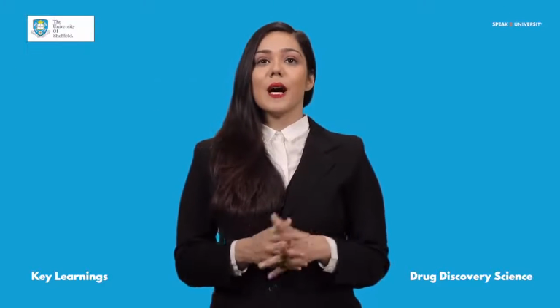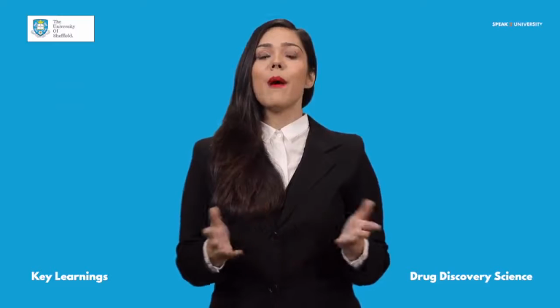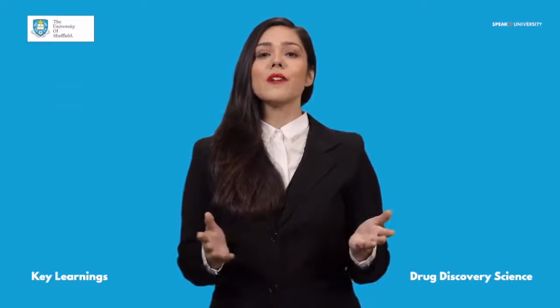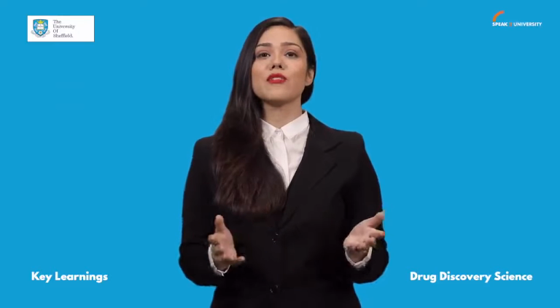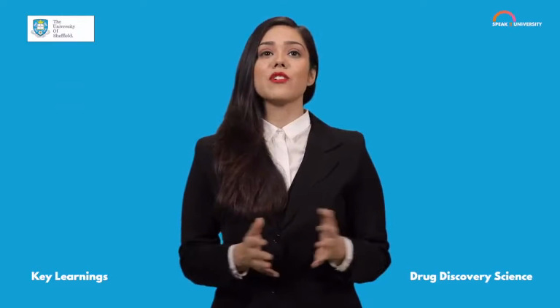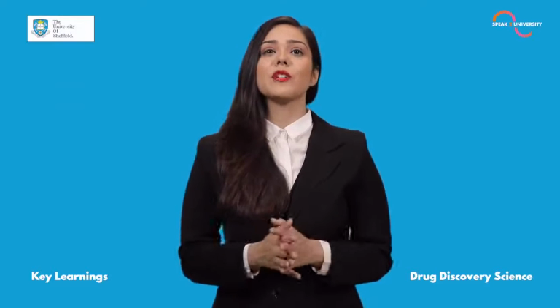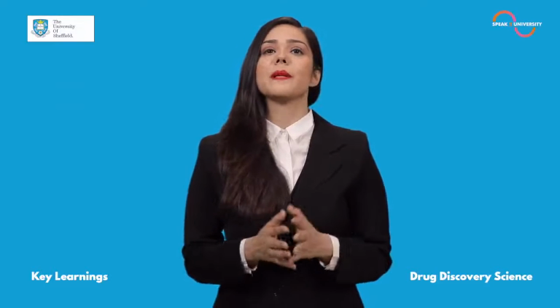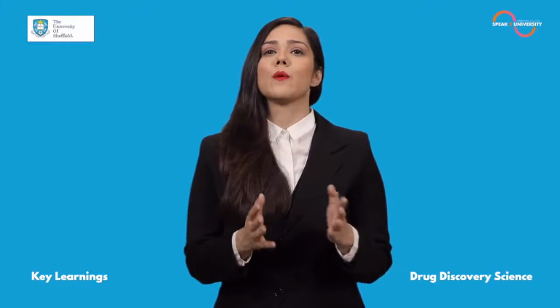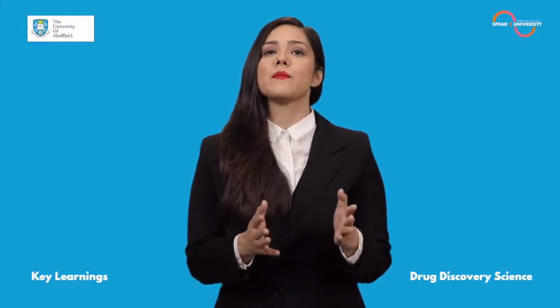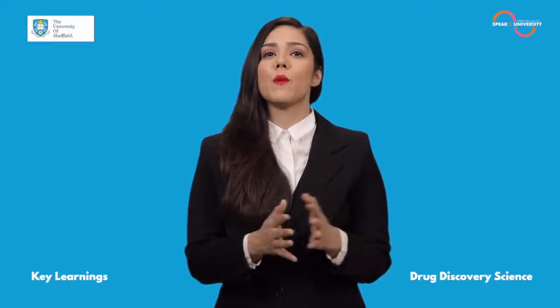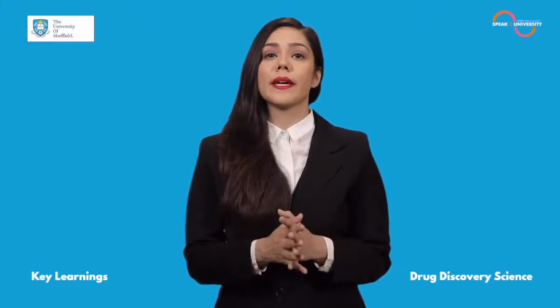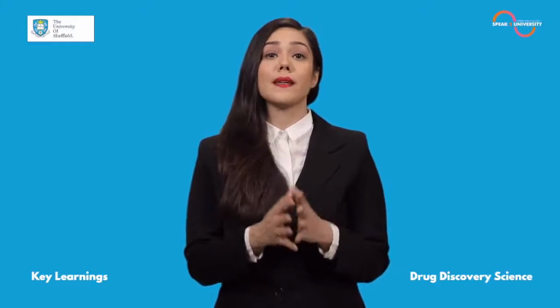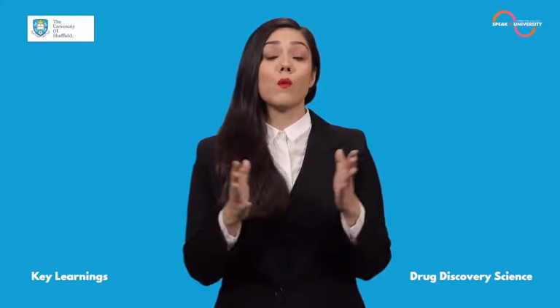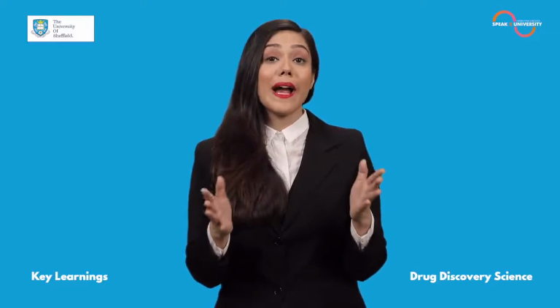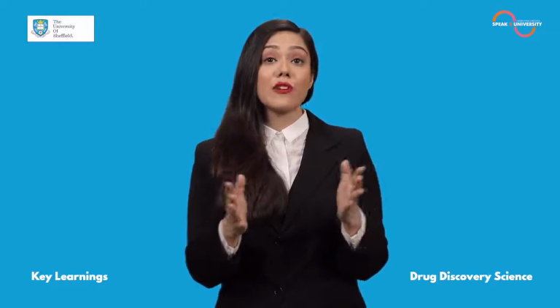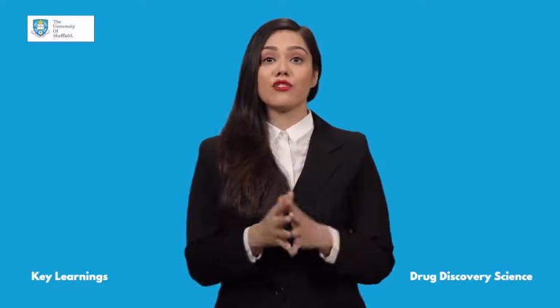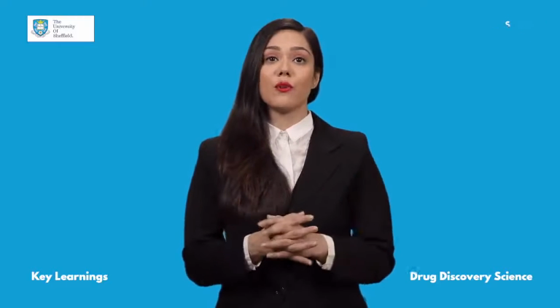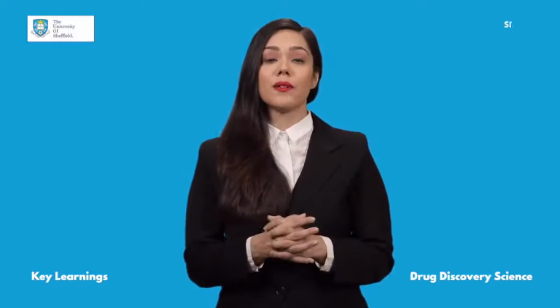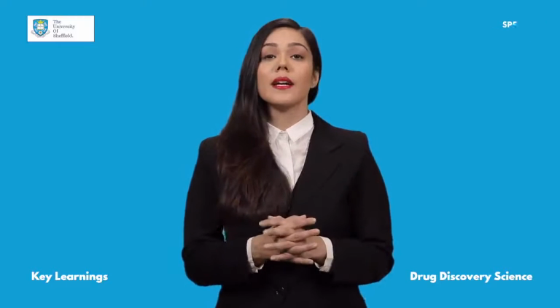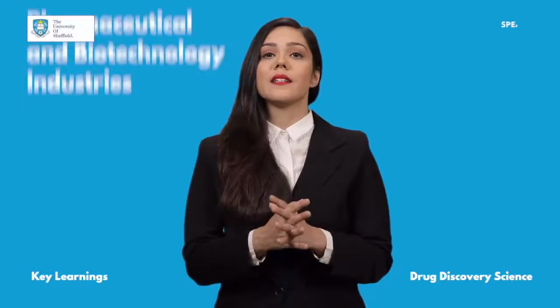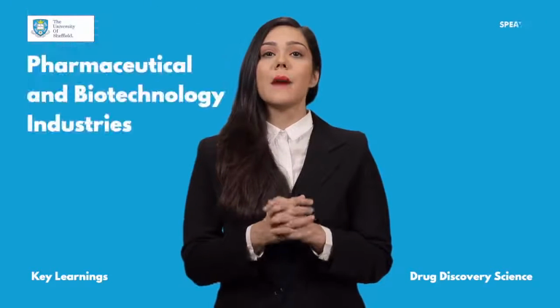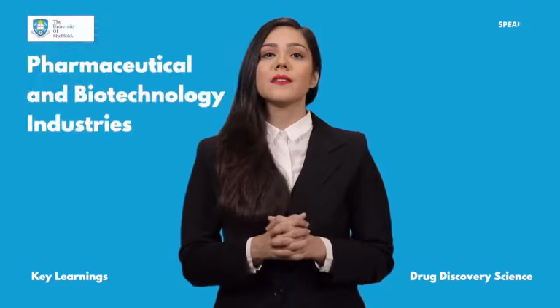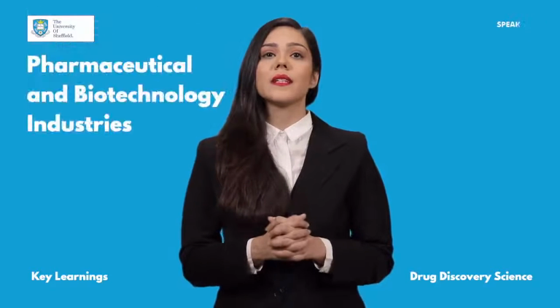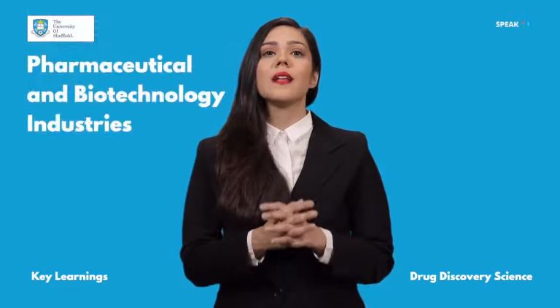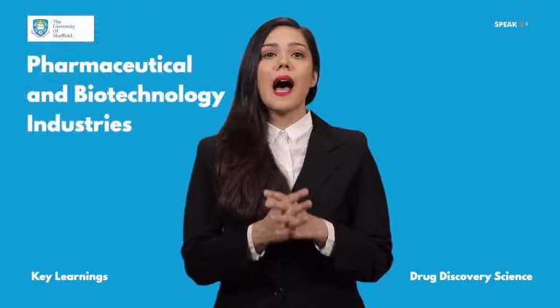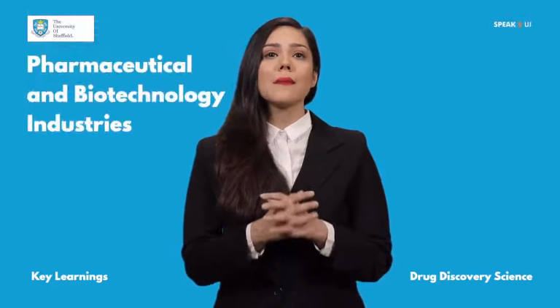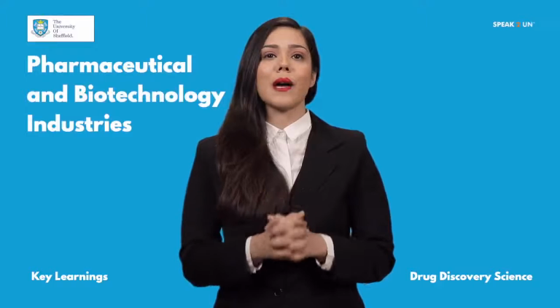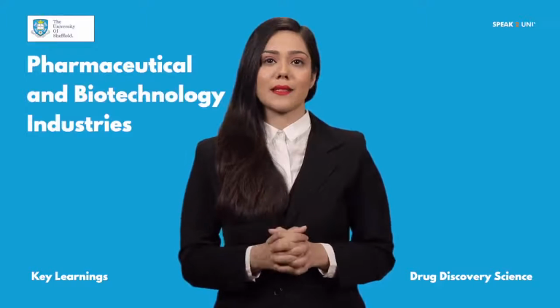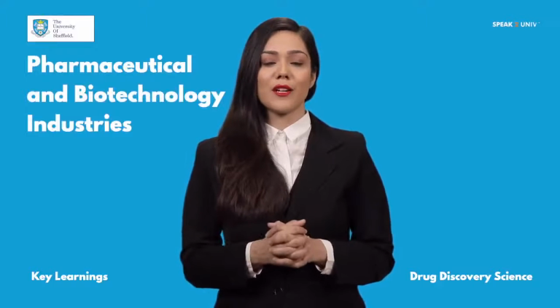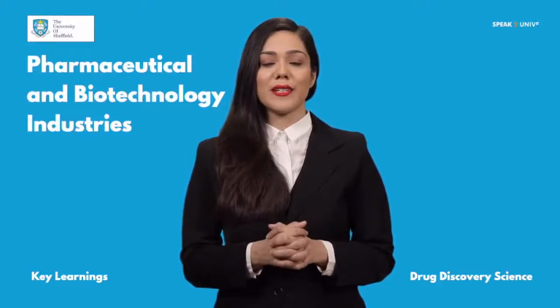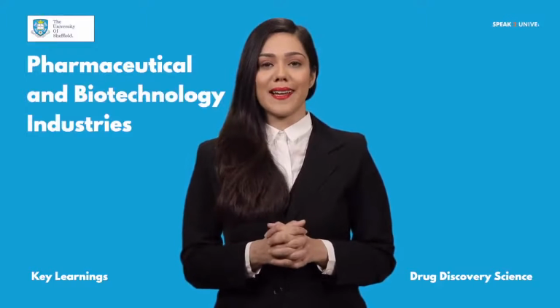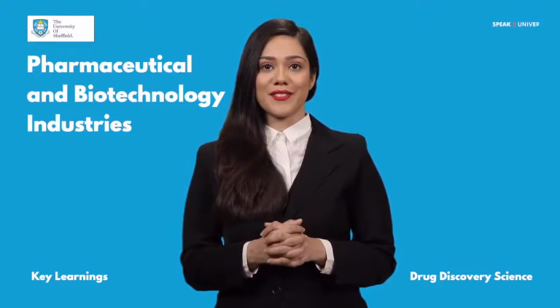Upon graduation, you'll be equipped for working in a wide range of roles in the pharmaceutical and biotechnology industry.